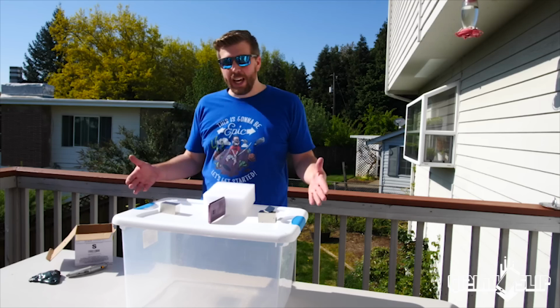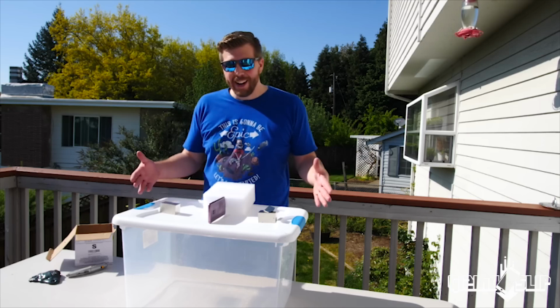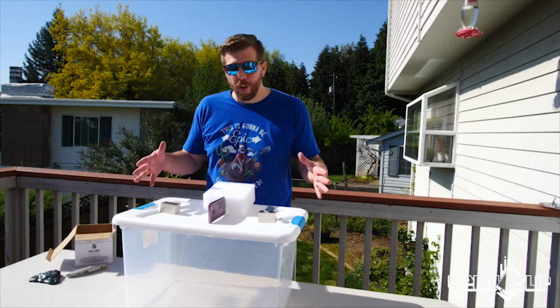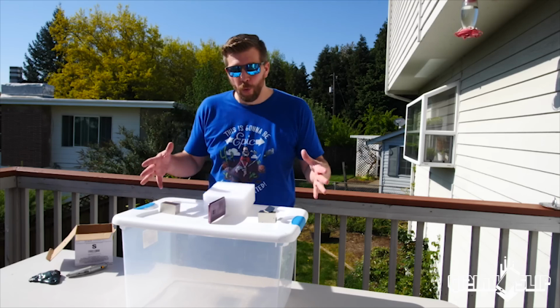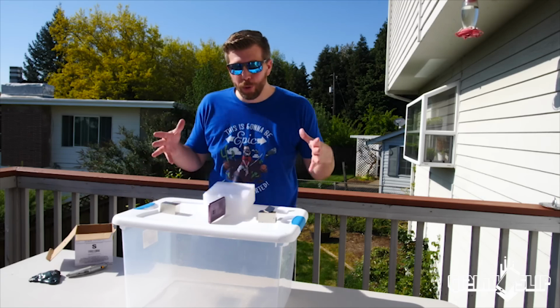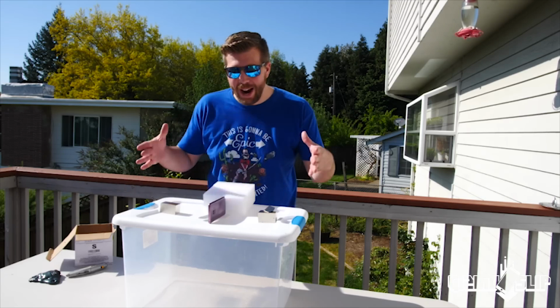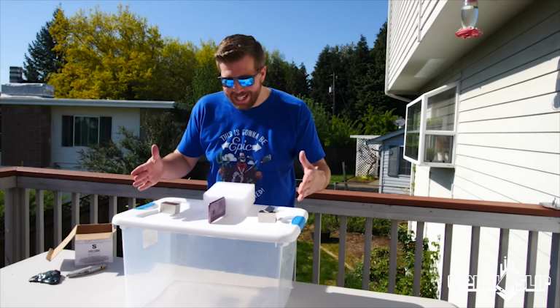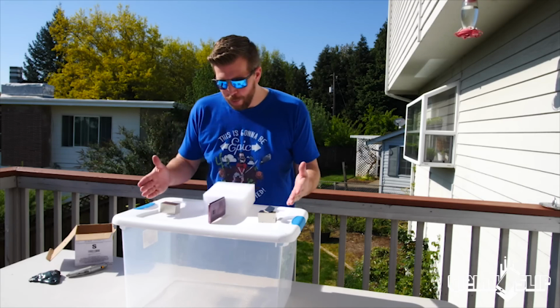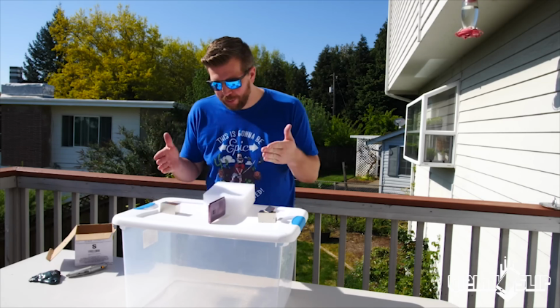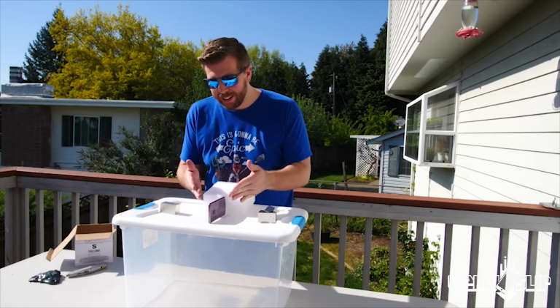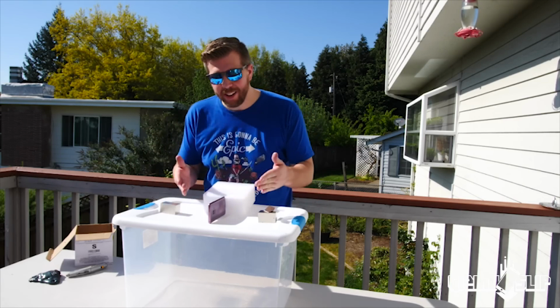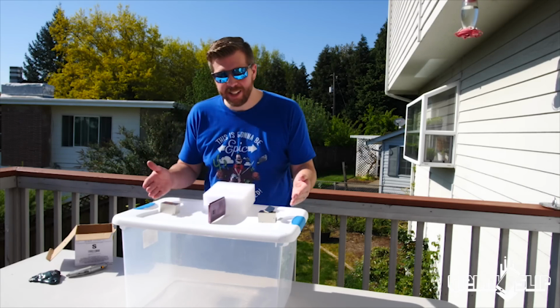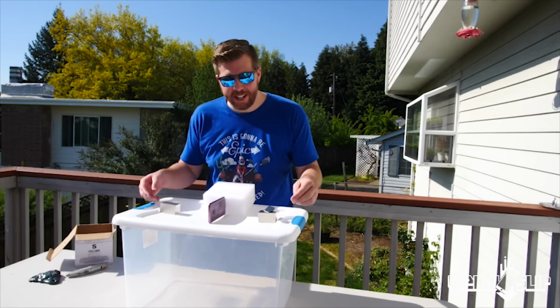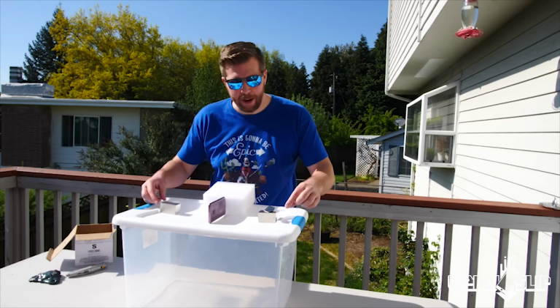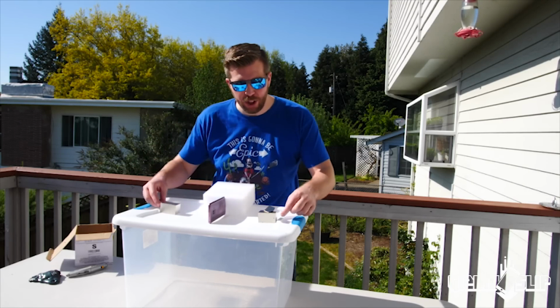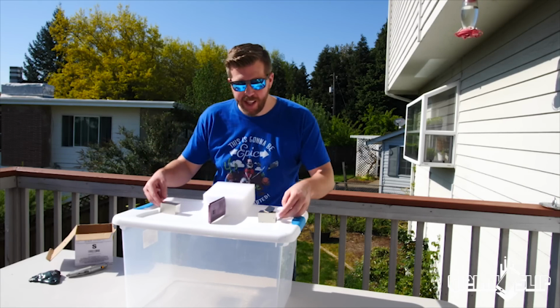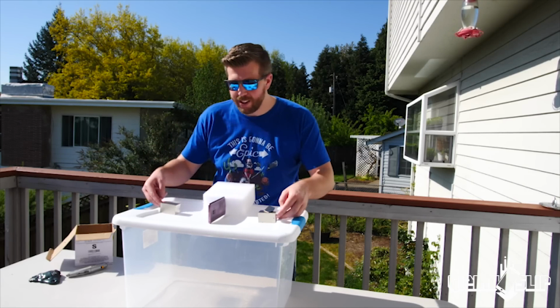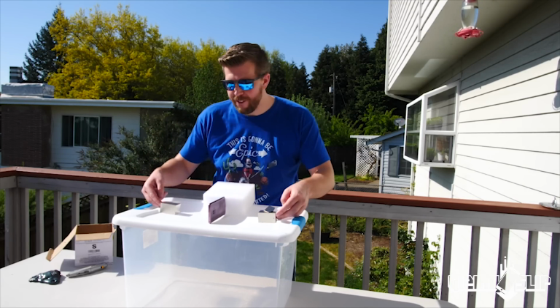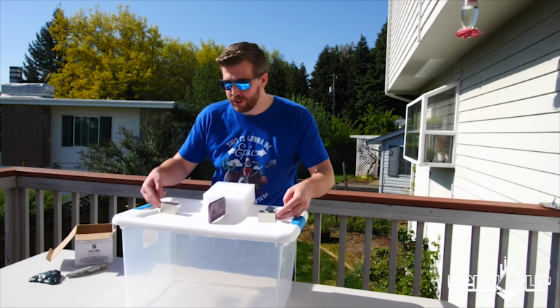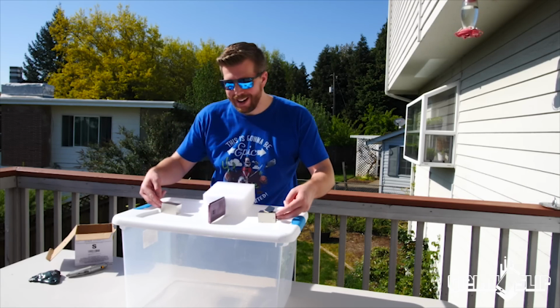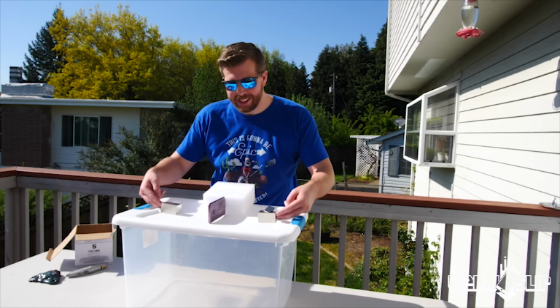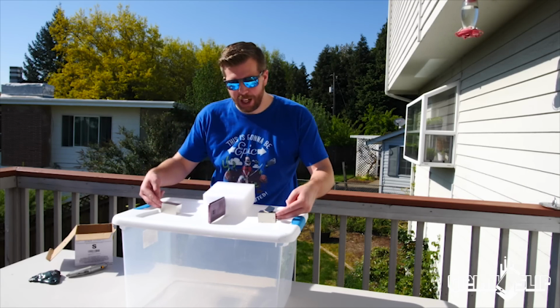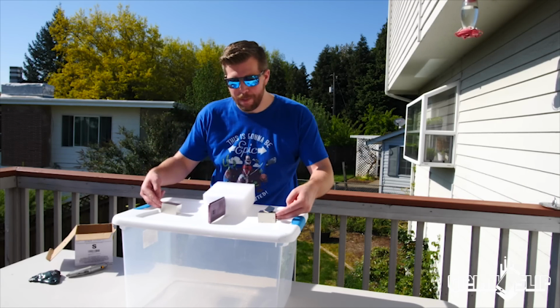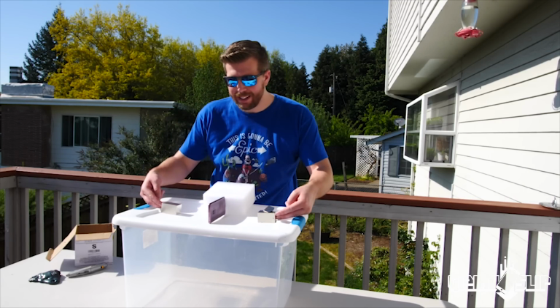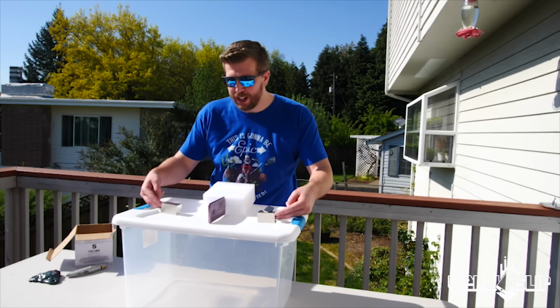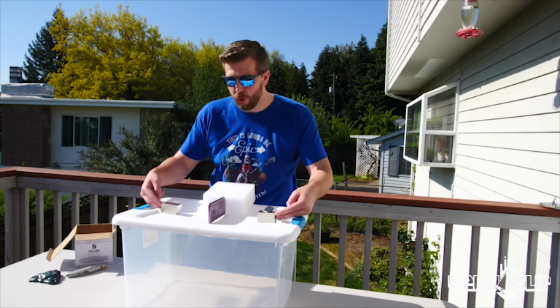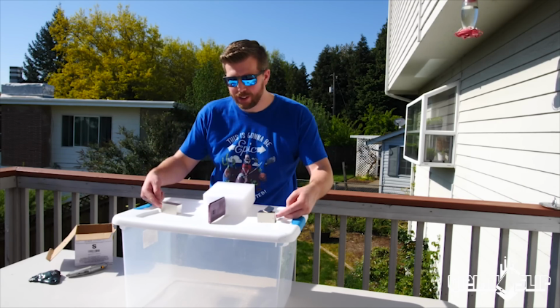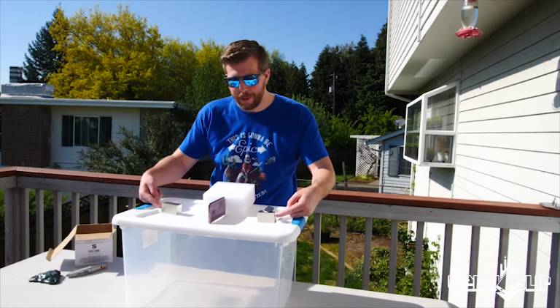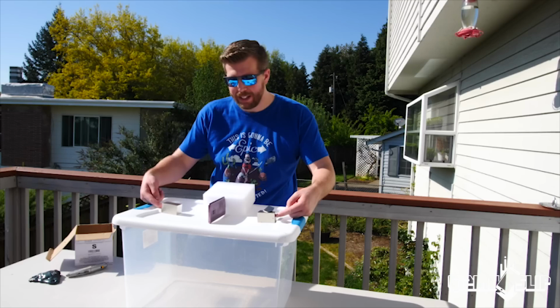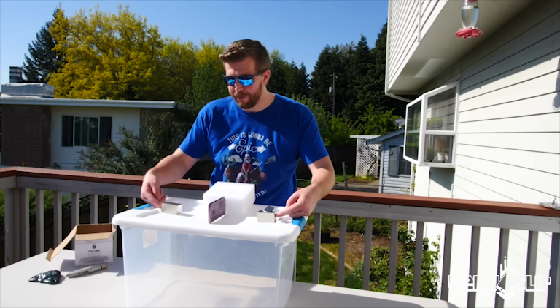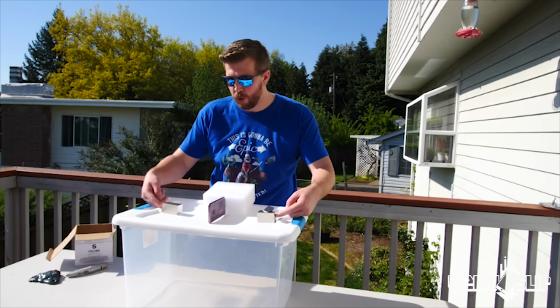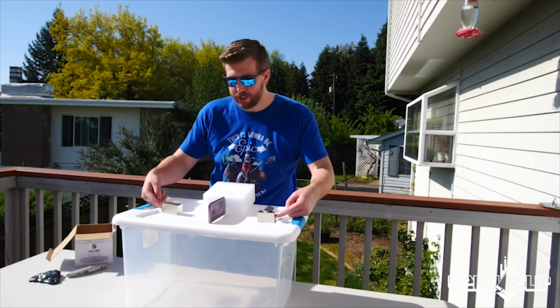Okay, we're ready. We've got the Galaxy S9 set up just like the iPhone 10. This is going to be magnetic force on magnetic force.